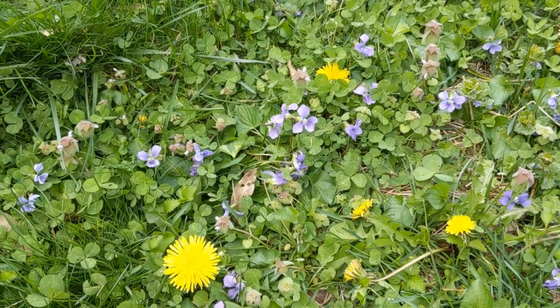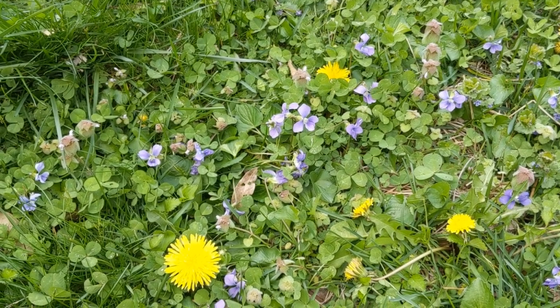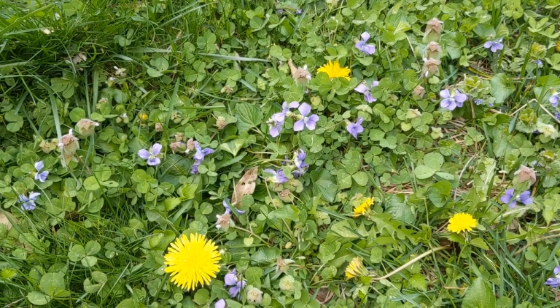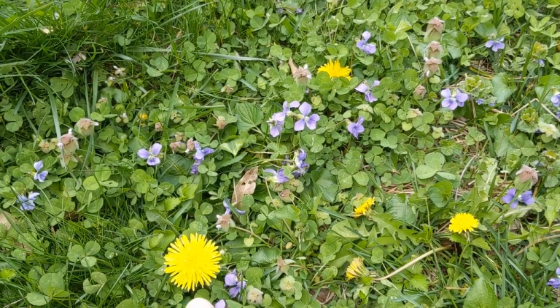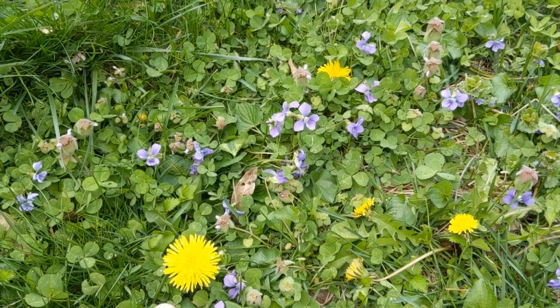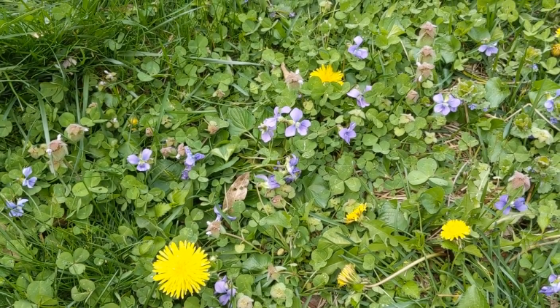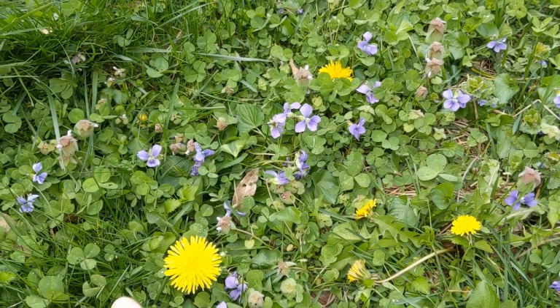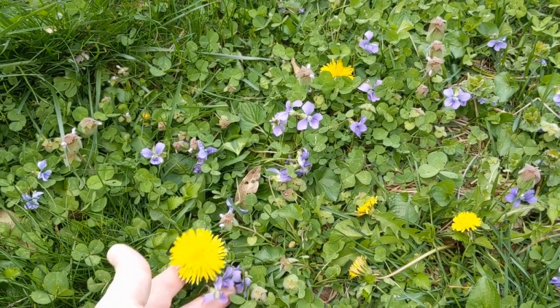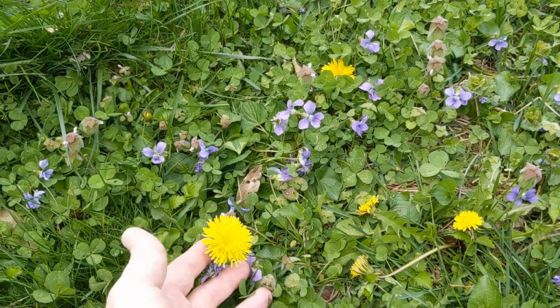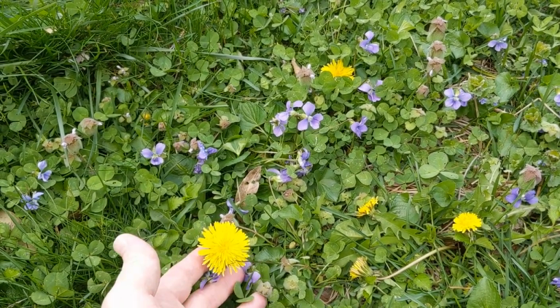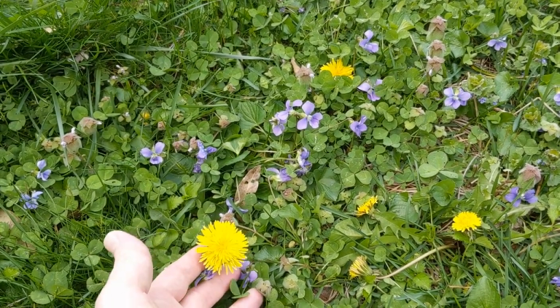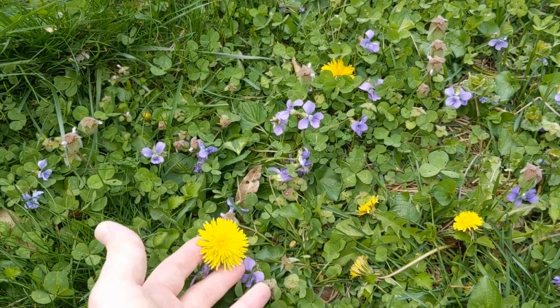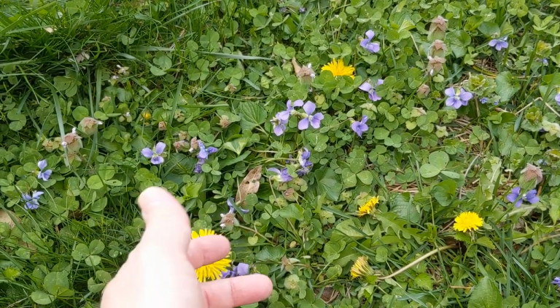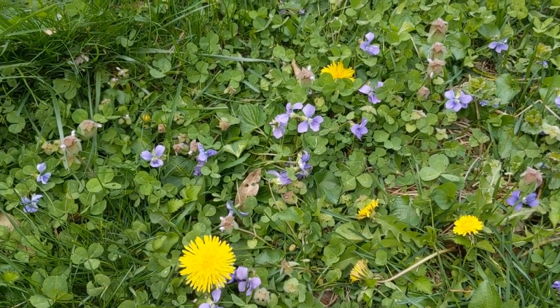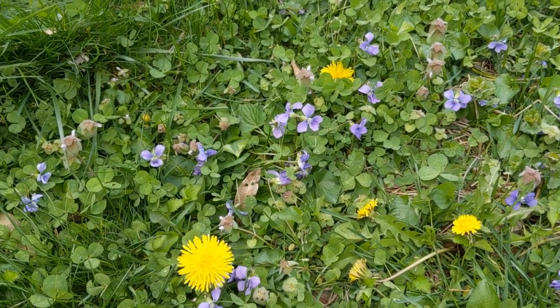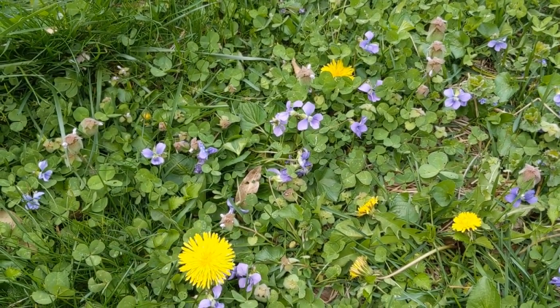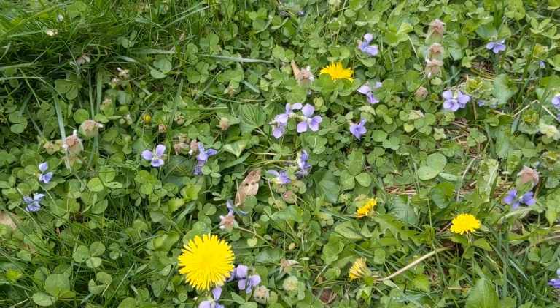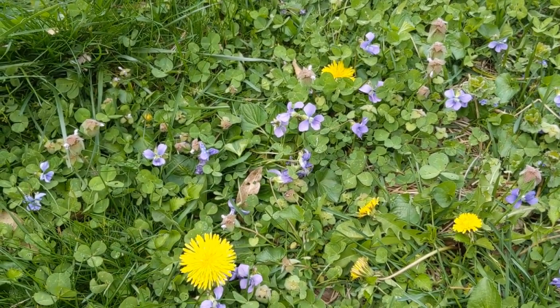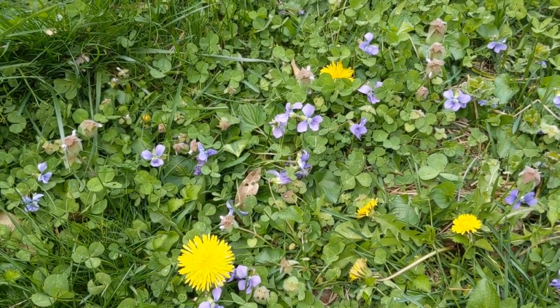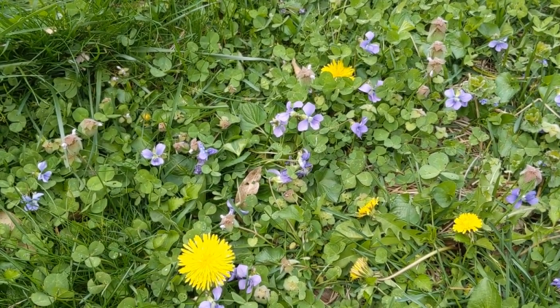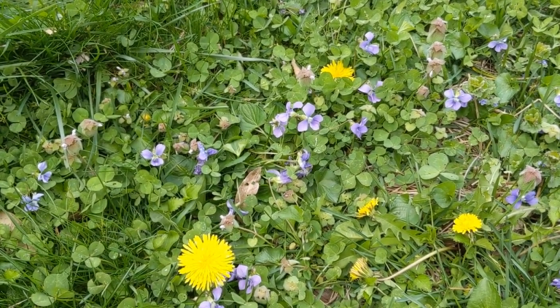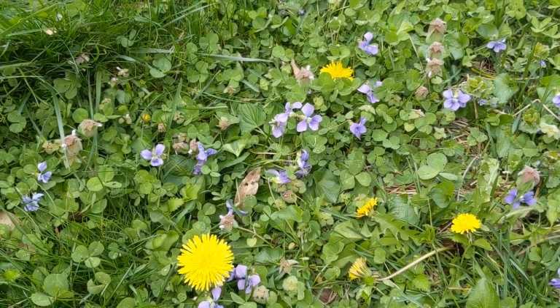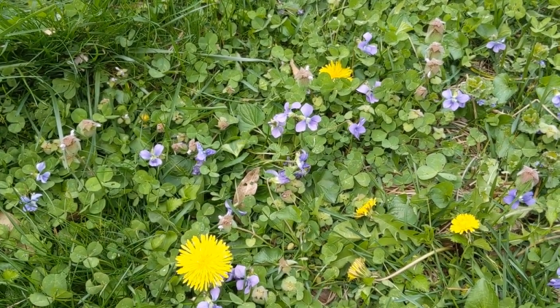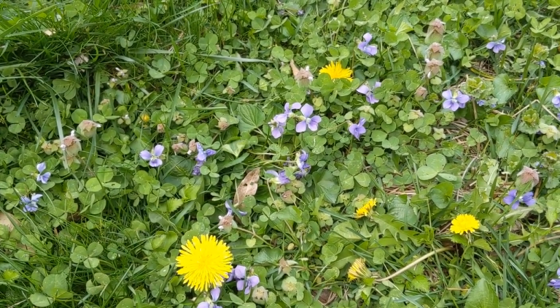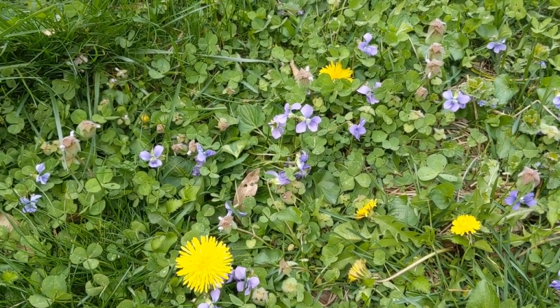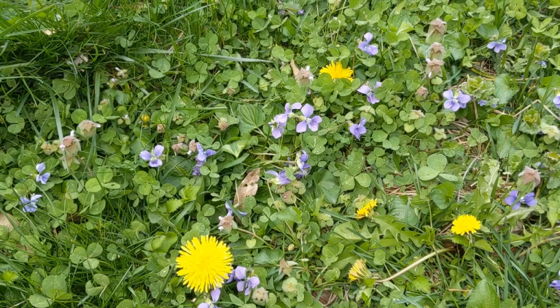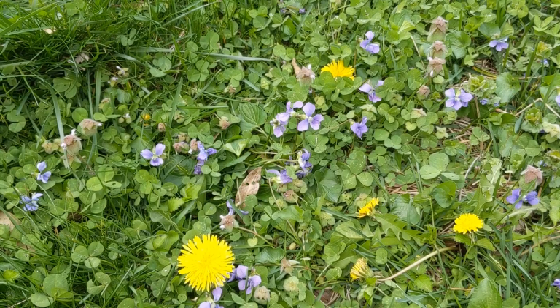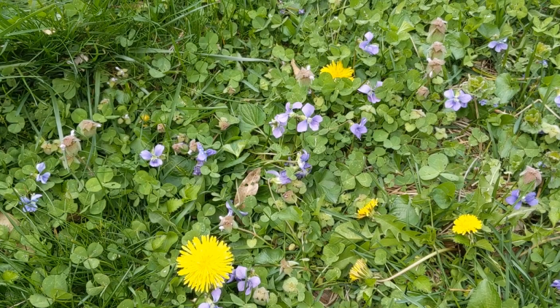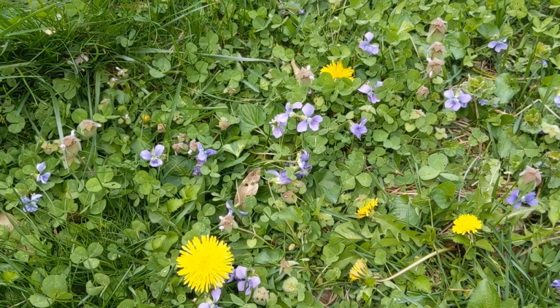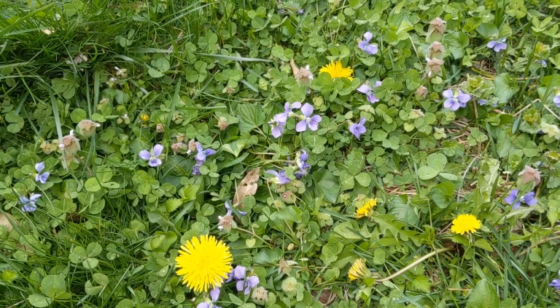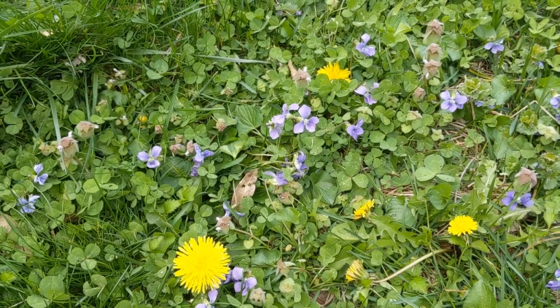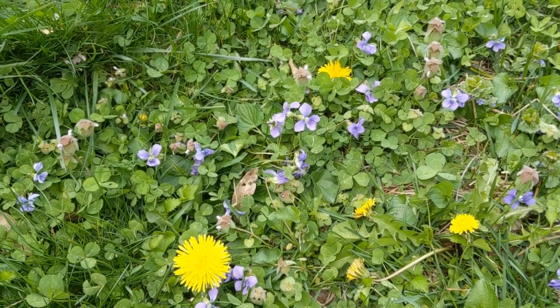We have the dandelion, which we'll do a separate video on. That's also an edible plant, and it helps to aerate the lawn.